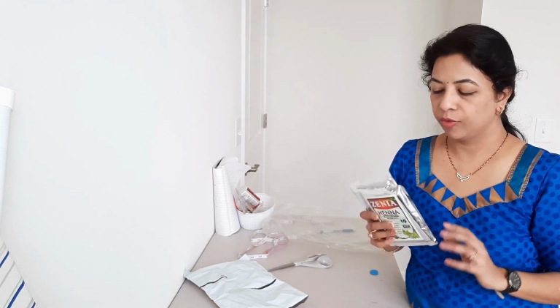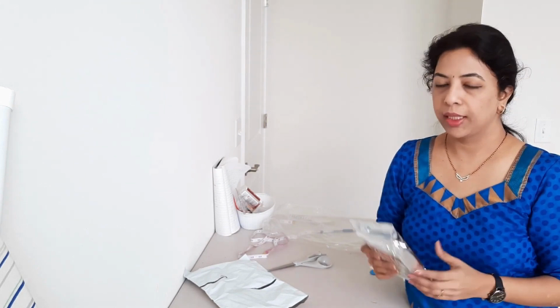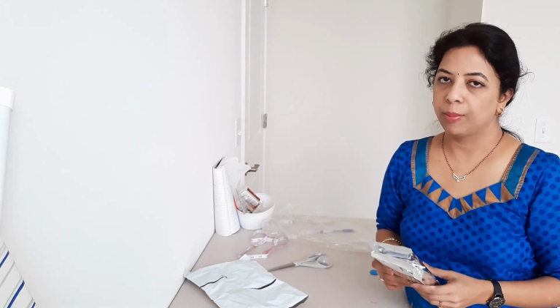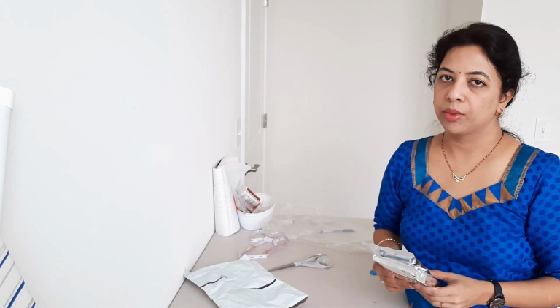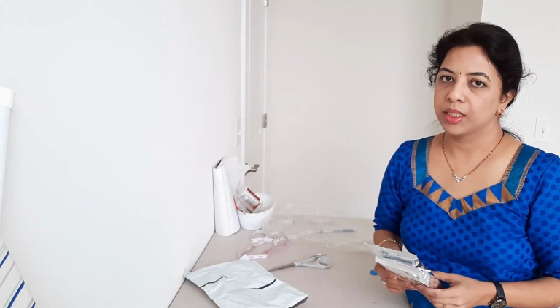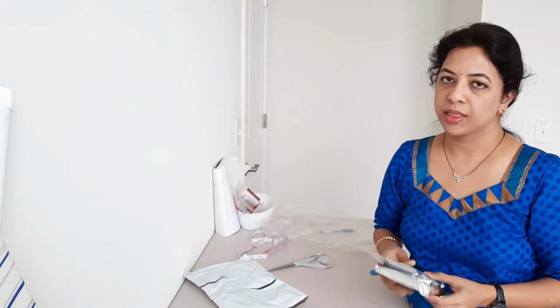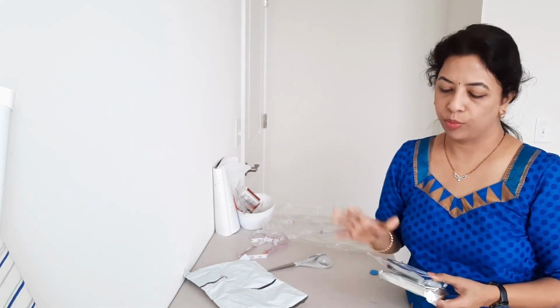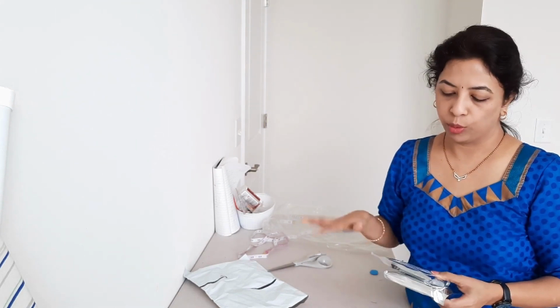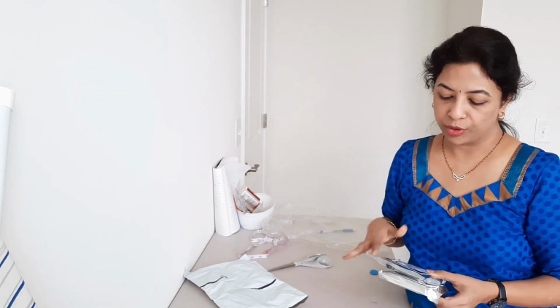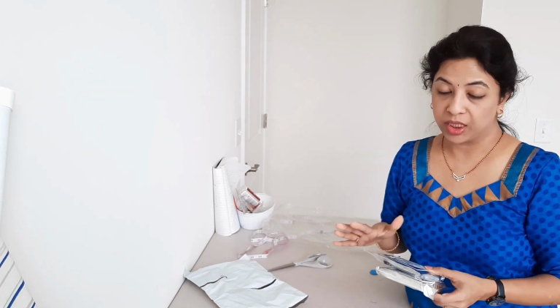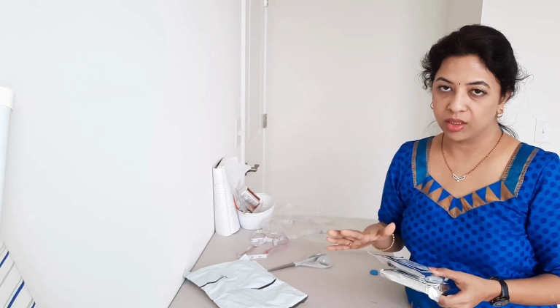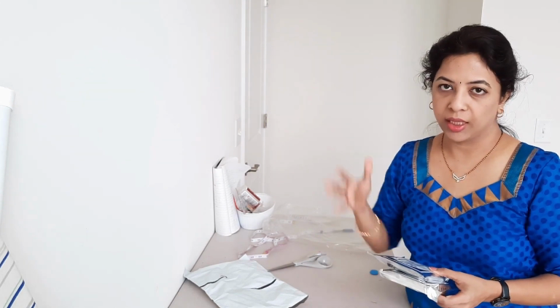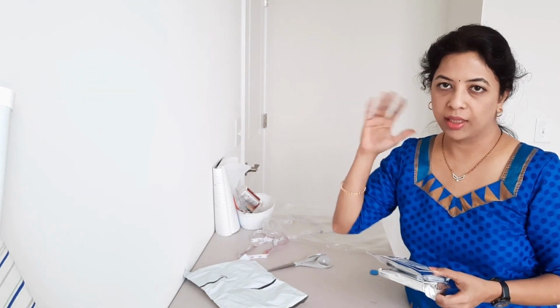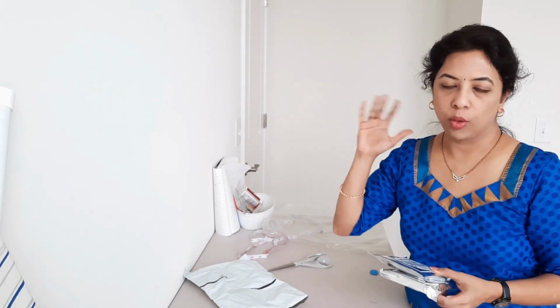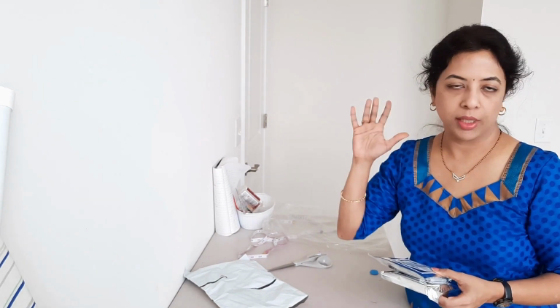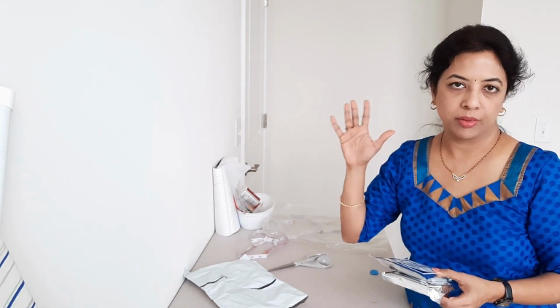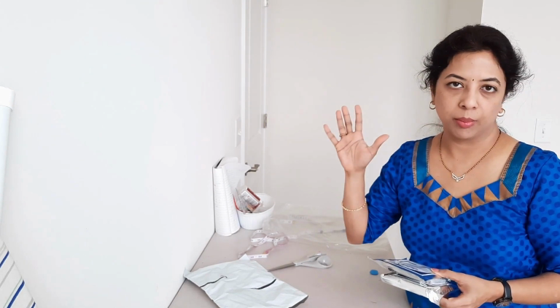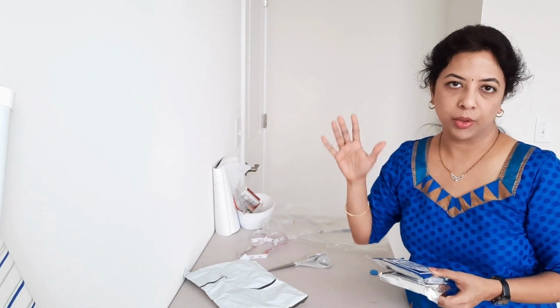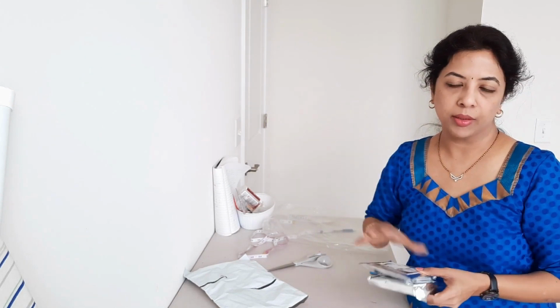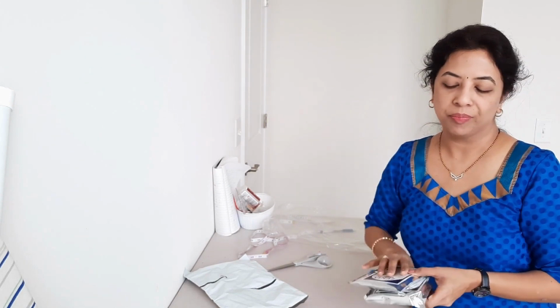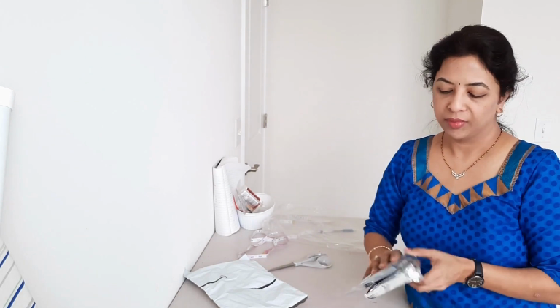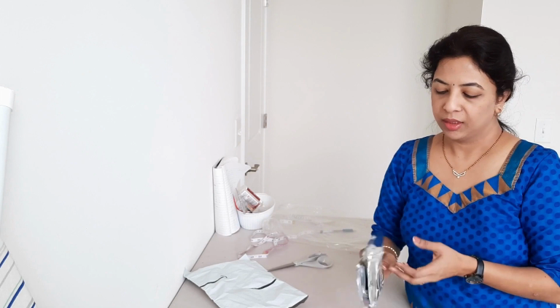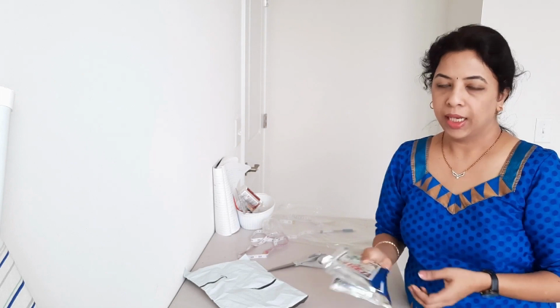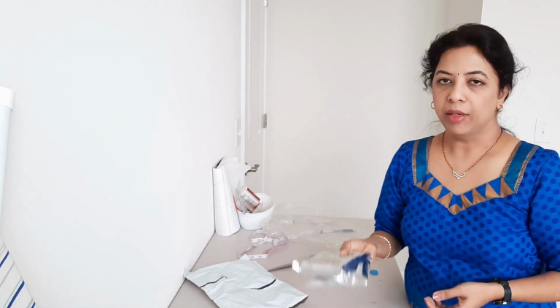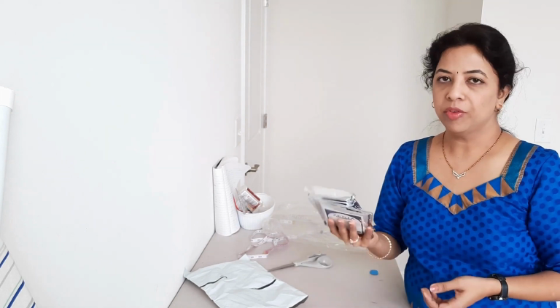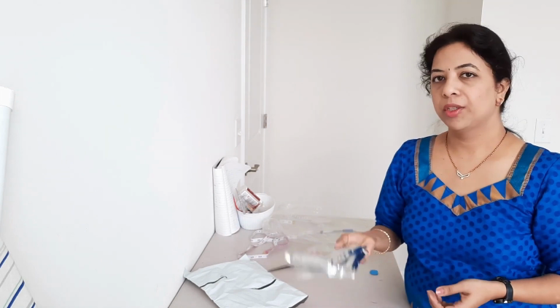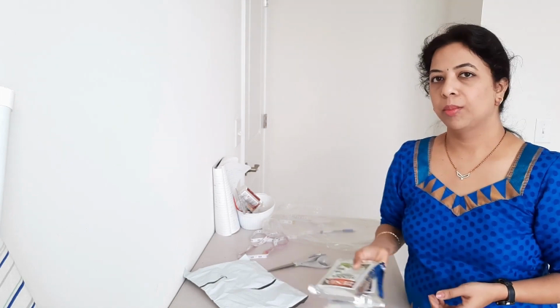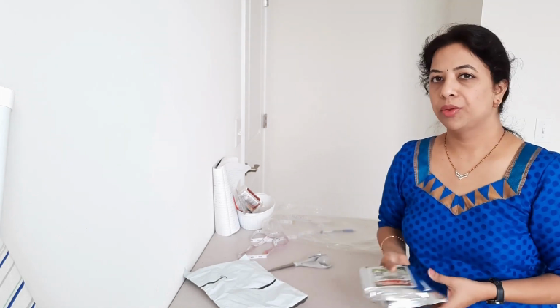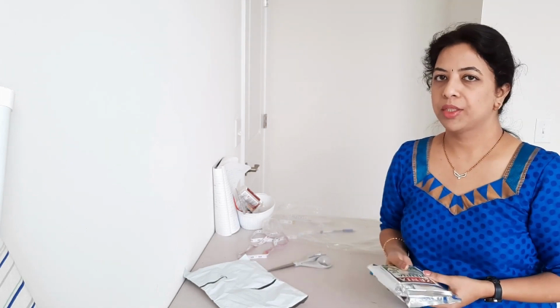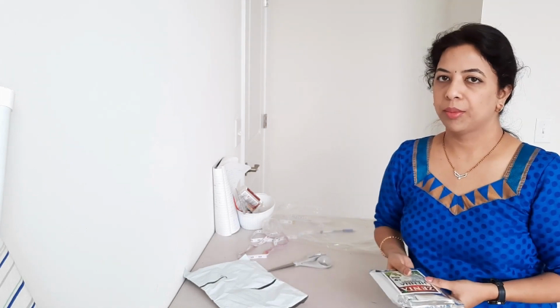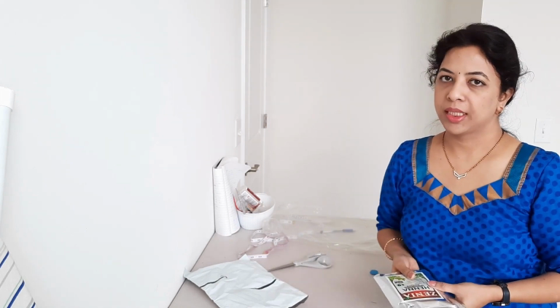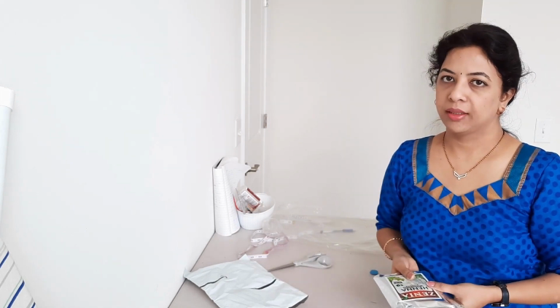This is the most natural hair colouring I have used so far and there are no side effects. I am very happy with this whole procedure and how I feel about it. I have a video about this on my channel.